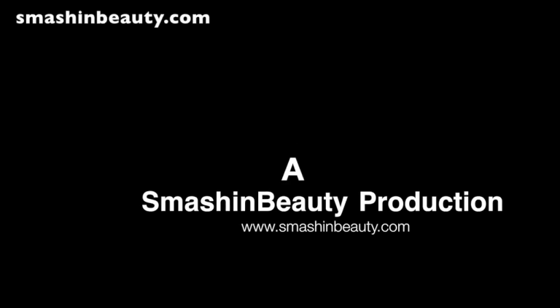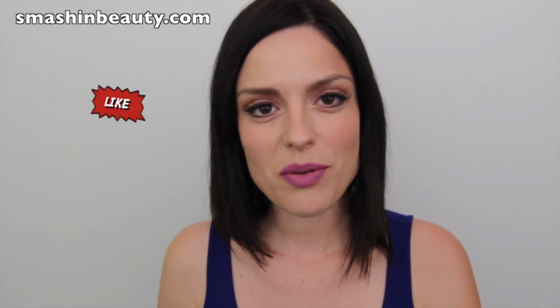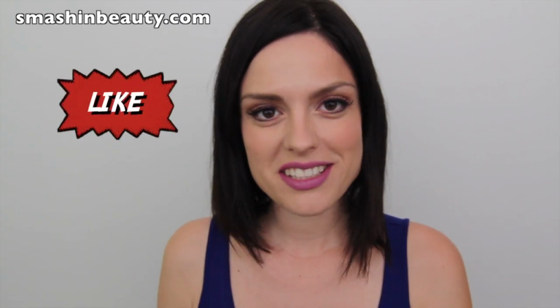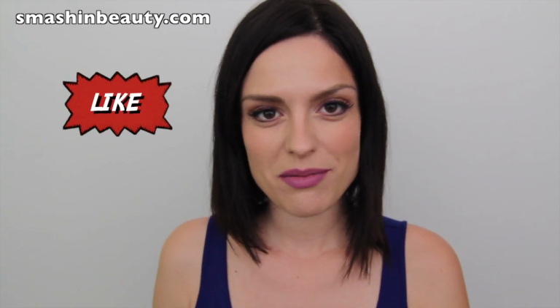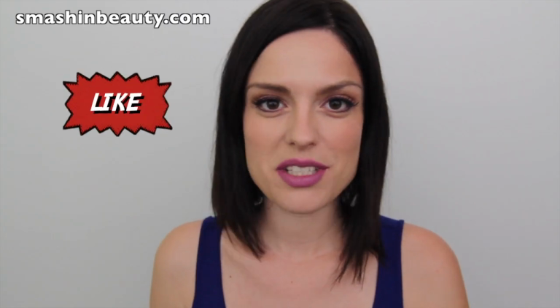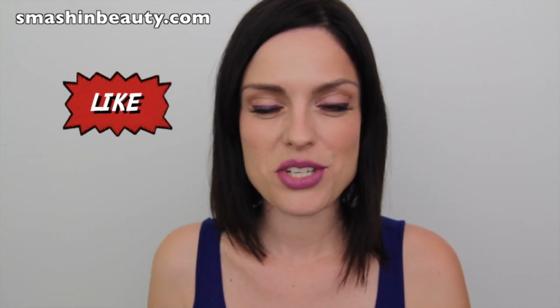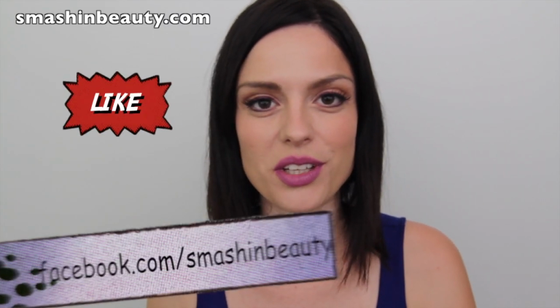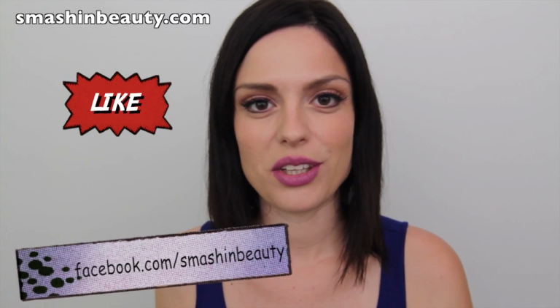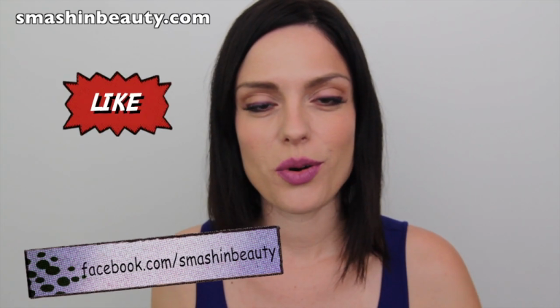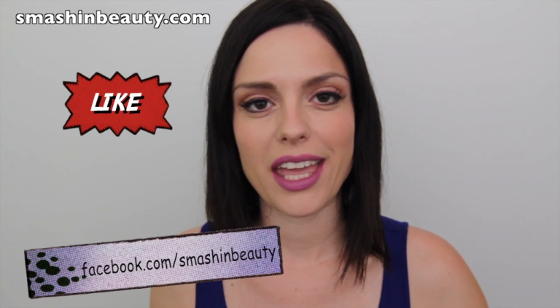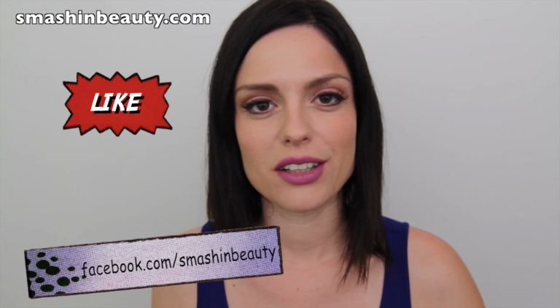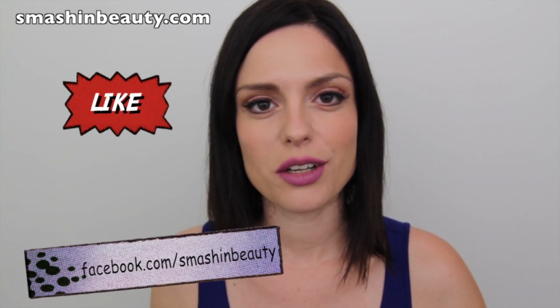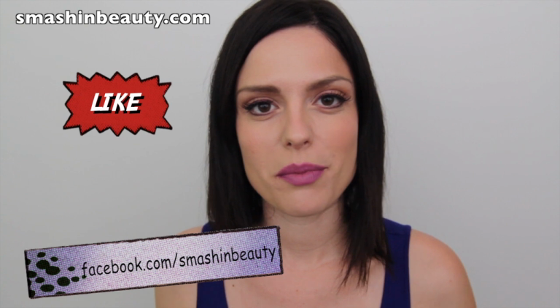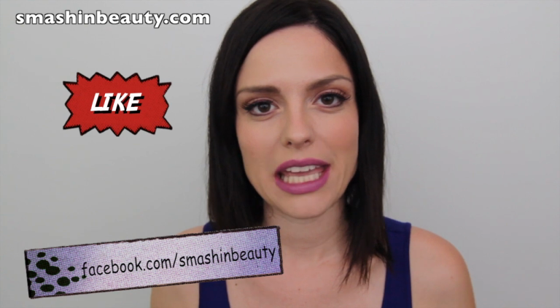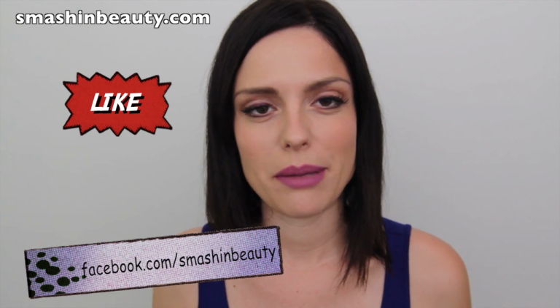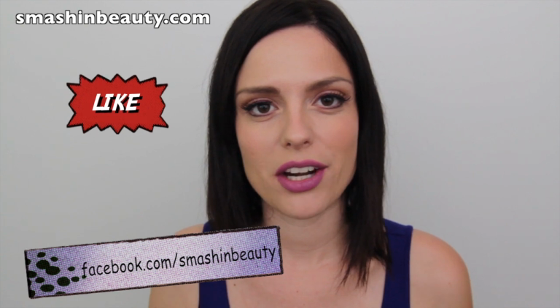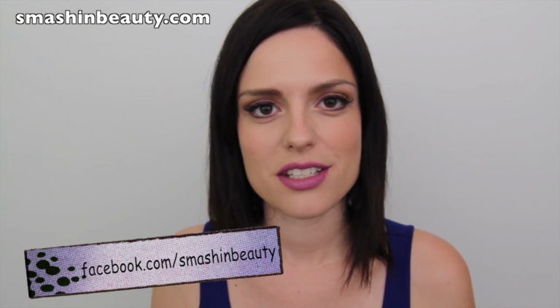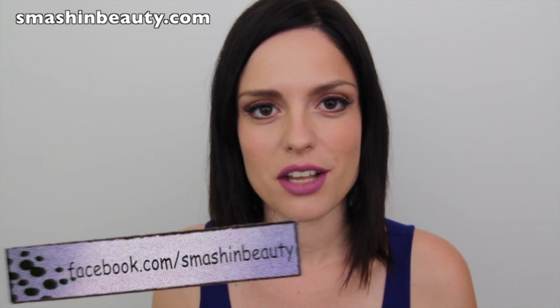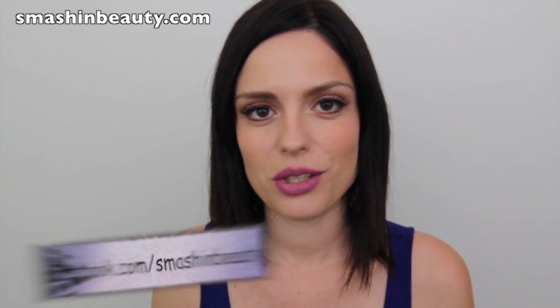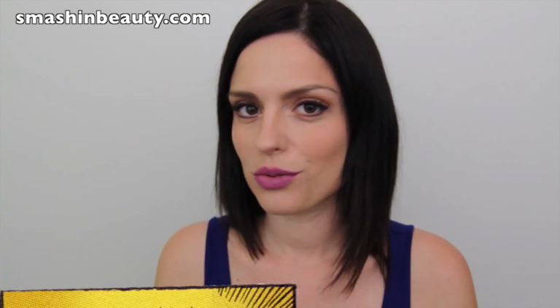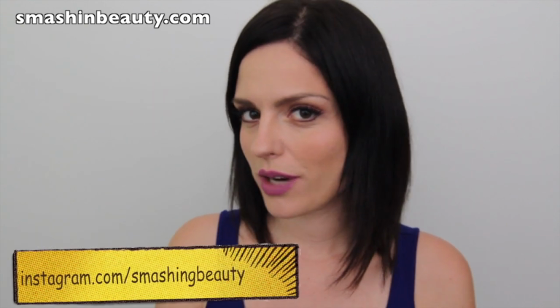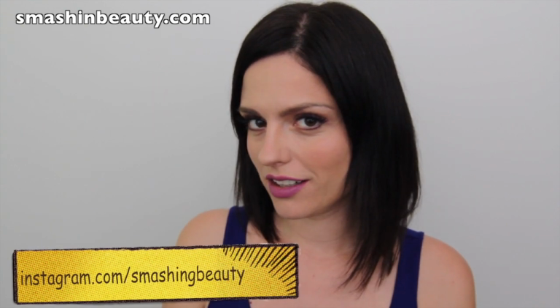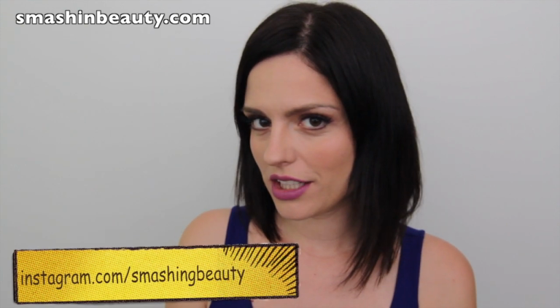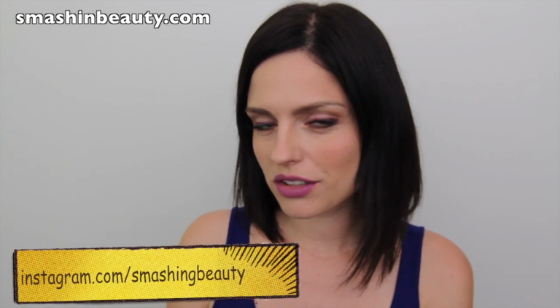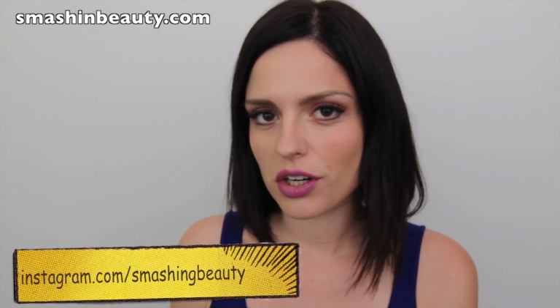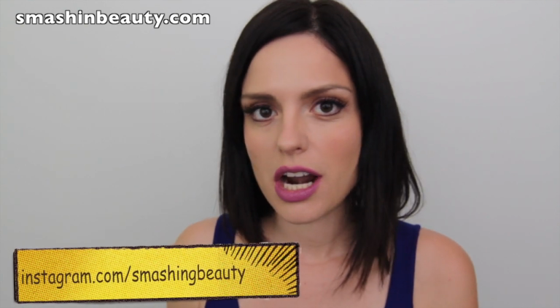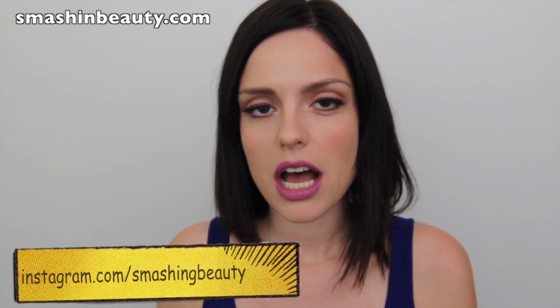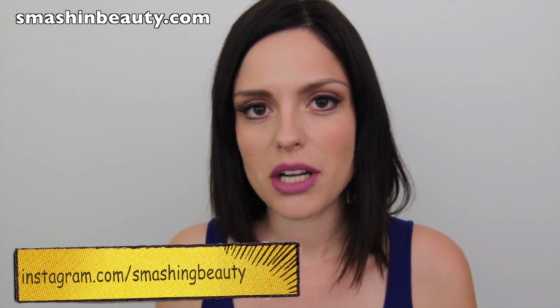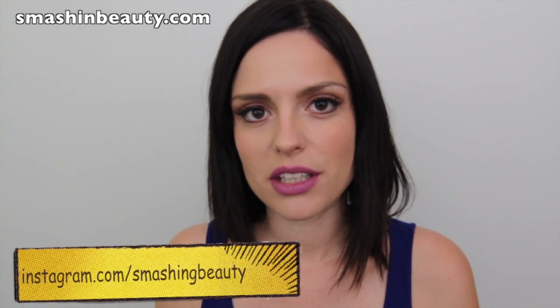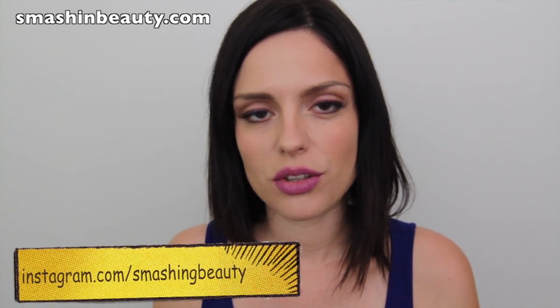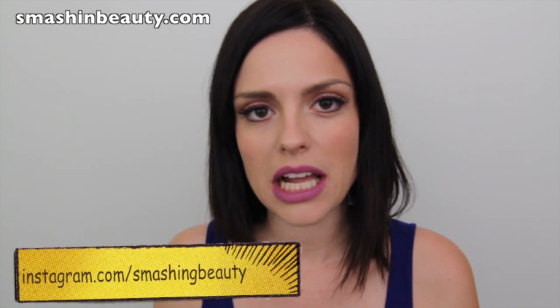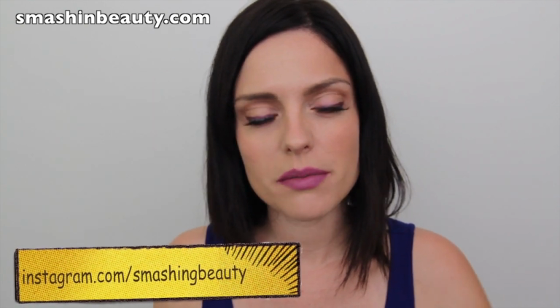Hello everyone! Today I'm going to be showing you a look from Katy Perry's new trailer videos for her upcoming new album.